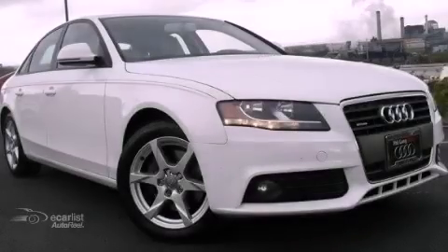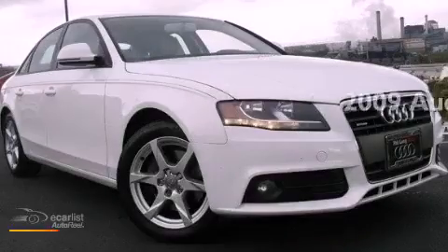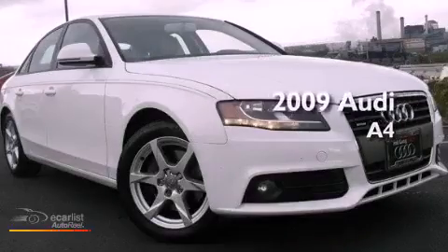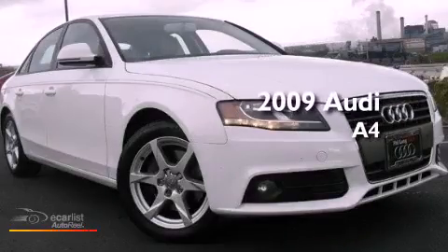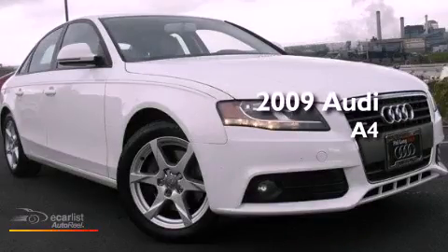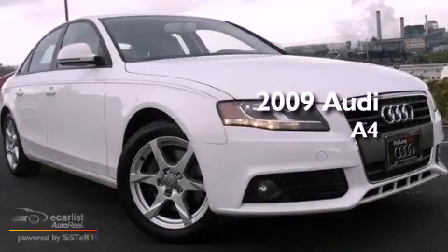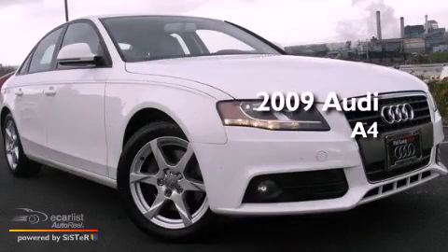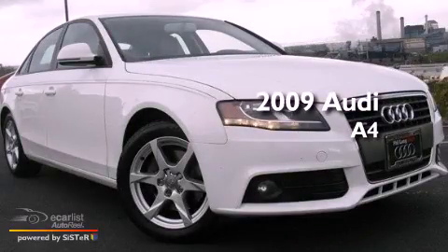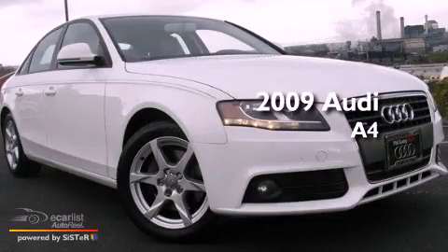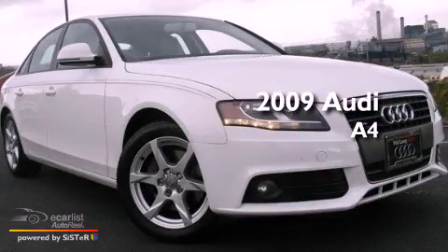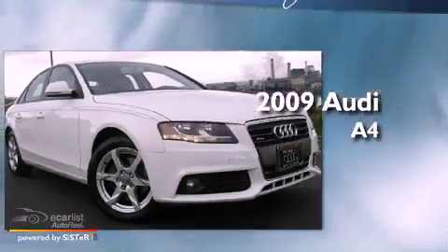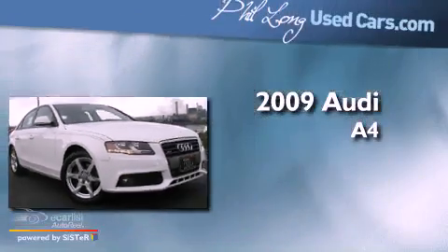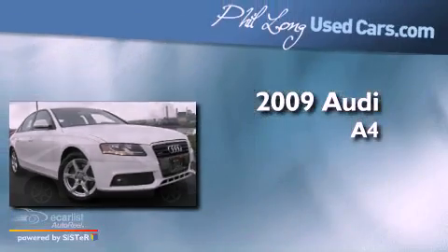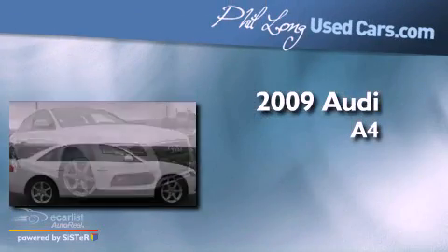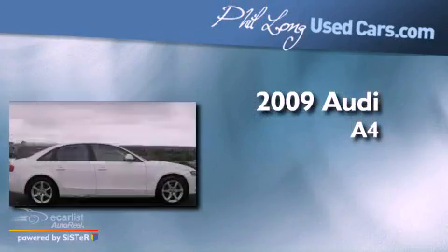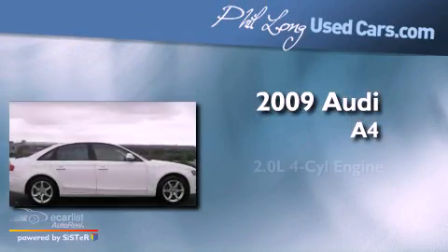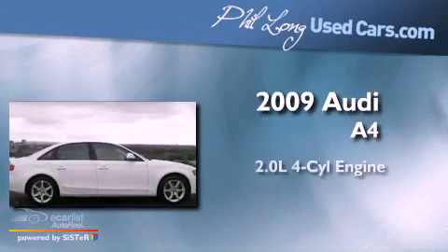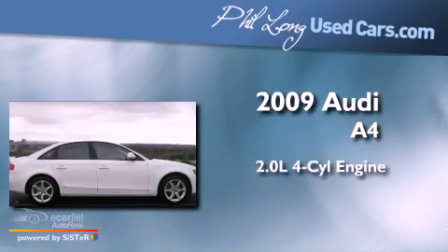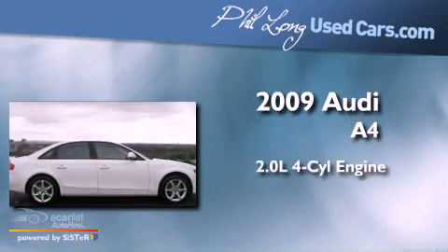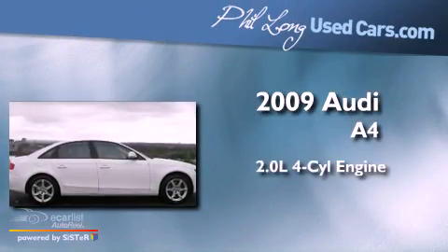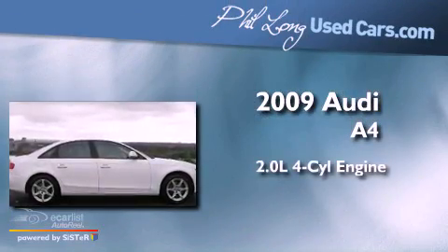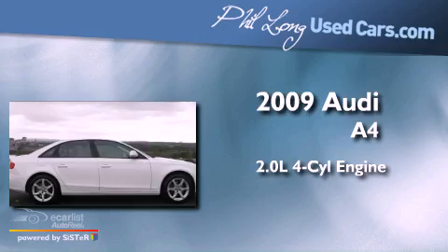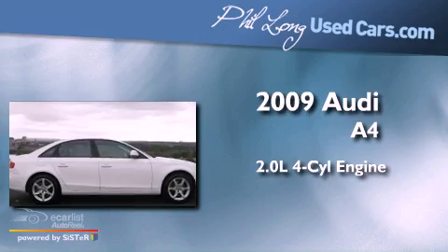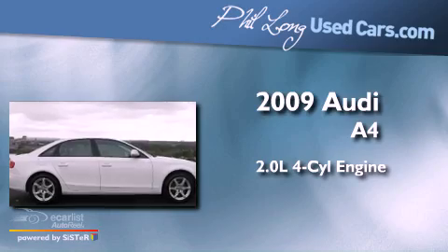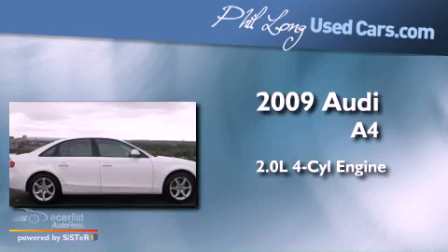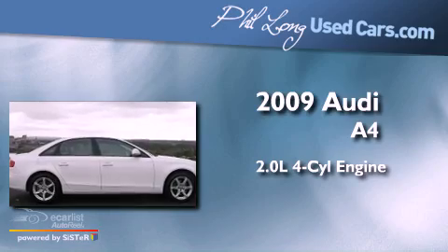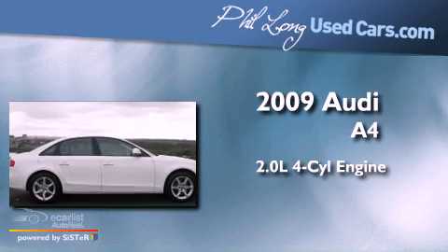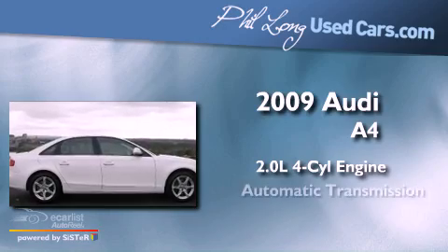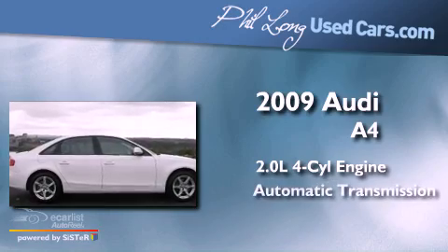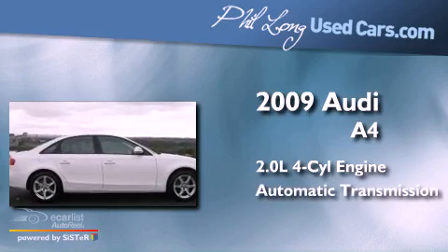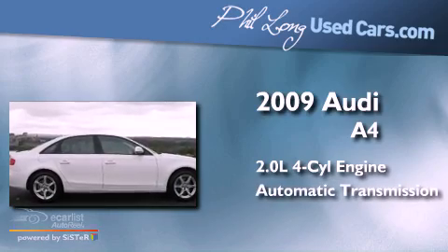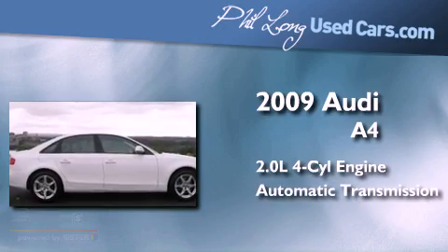This is a 2009 Audi A4. It features a 2.0-liter four-cylinder engine and an automatic transmission.